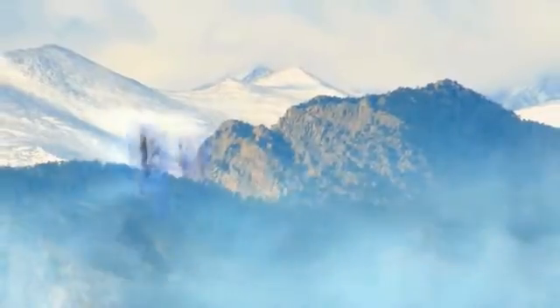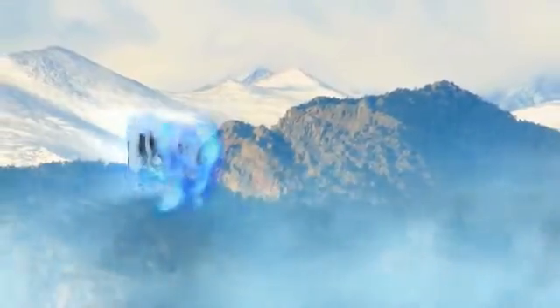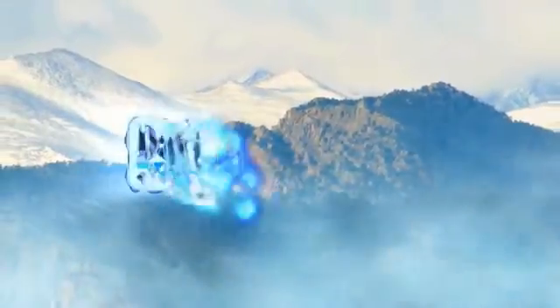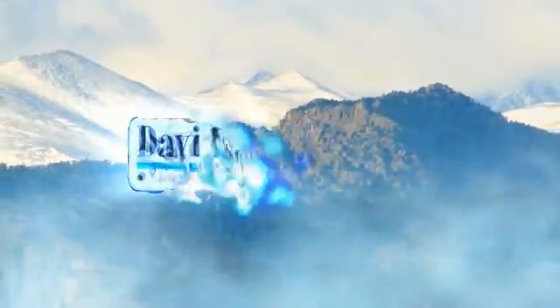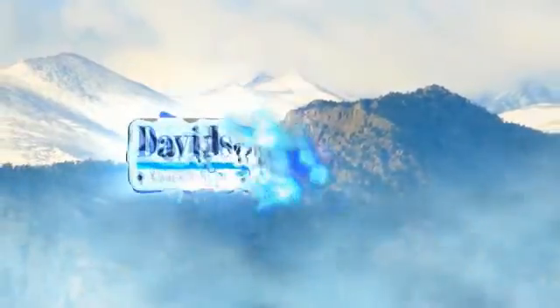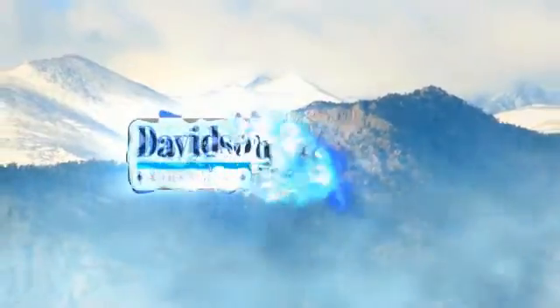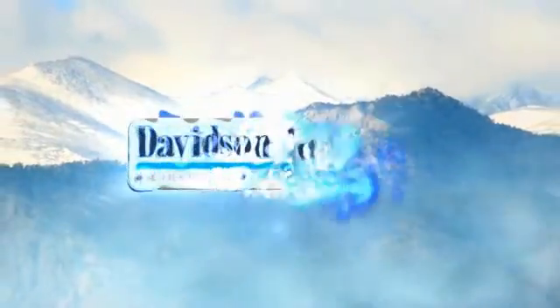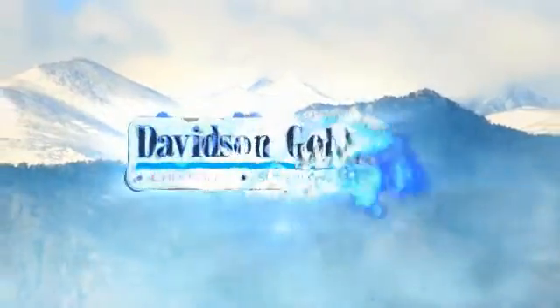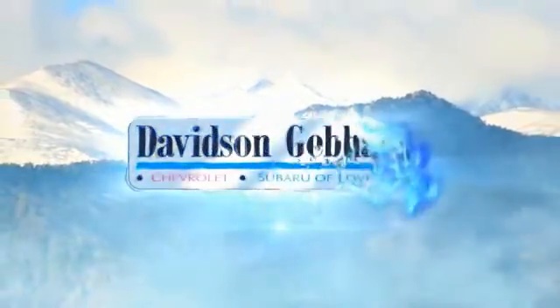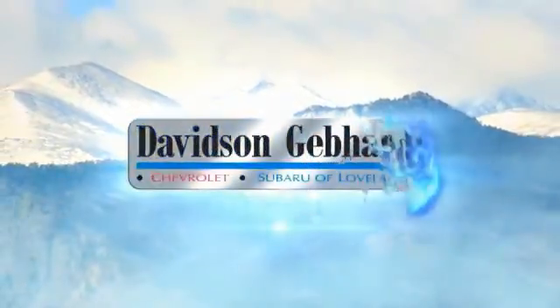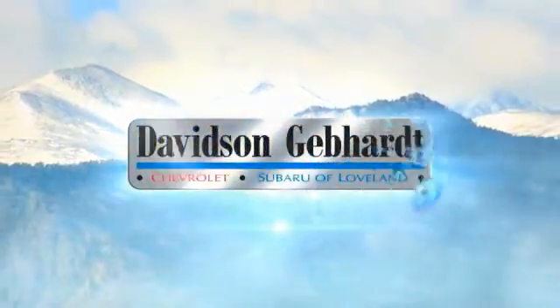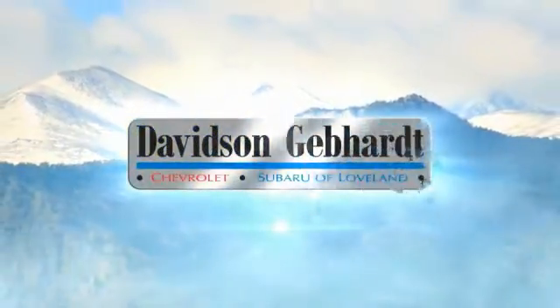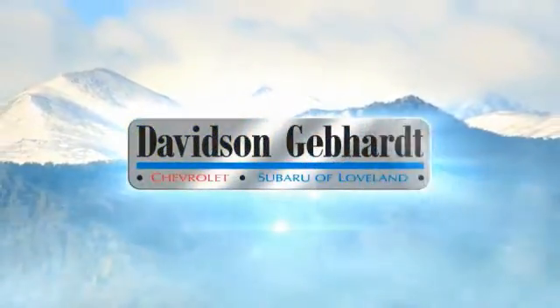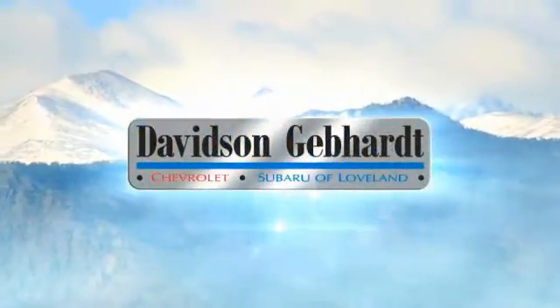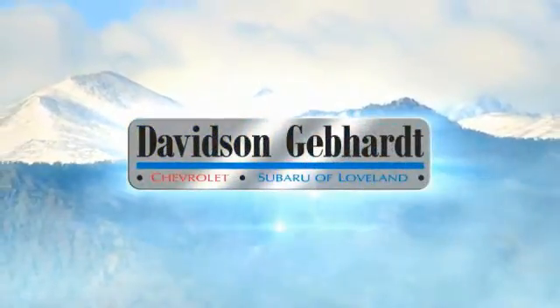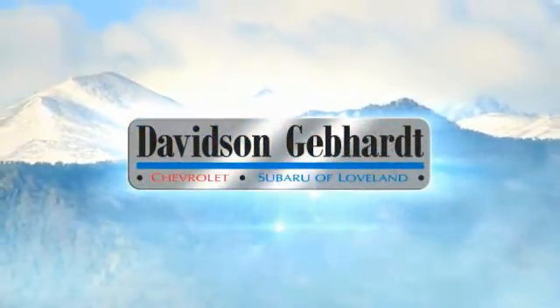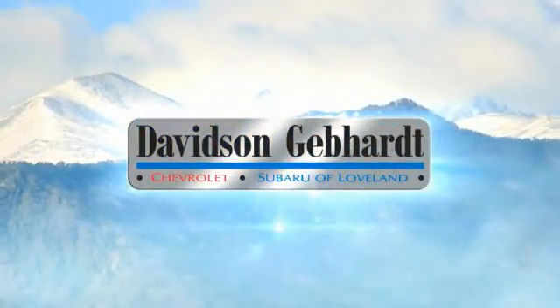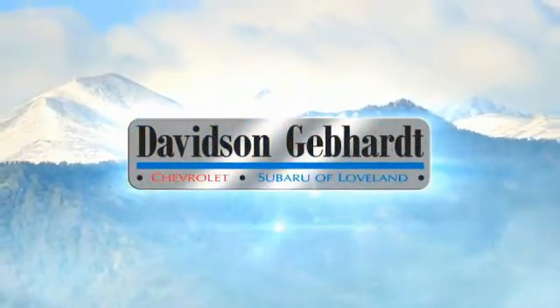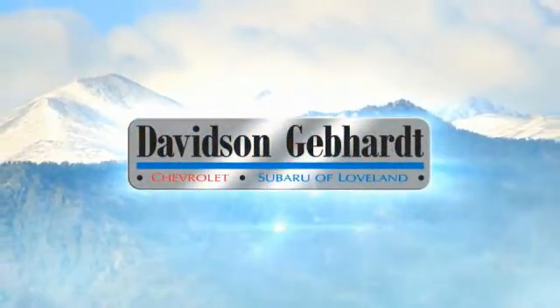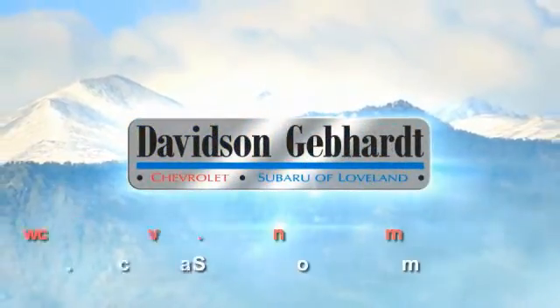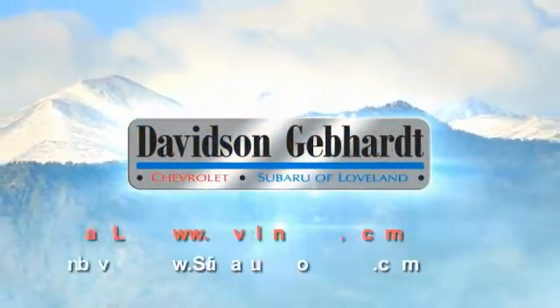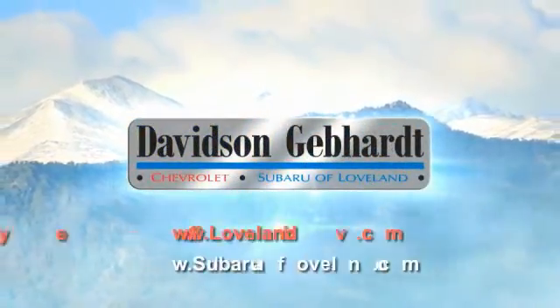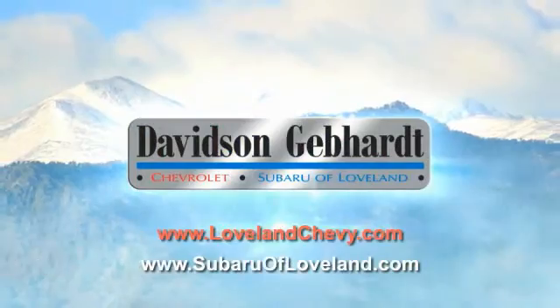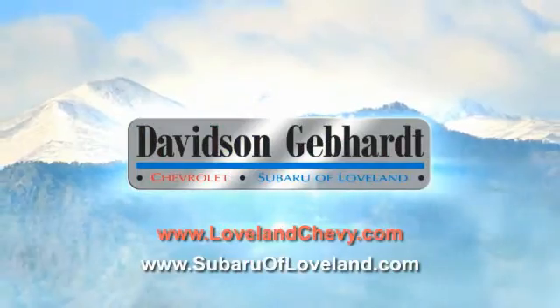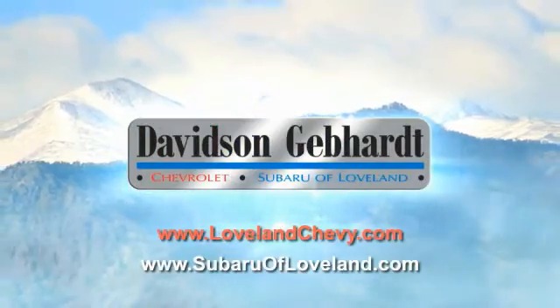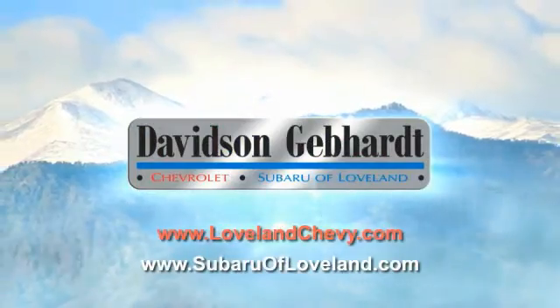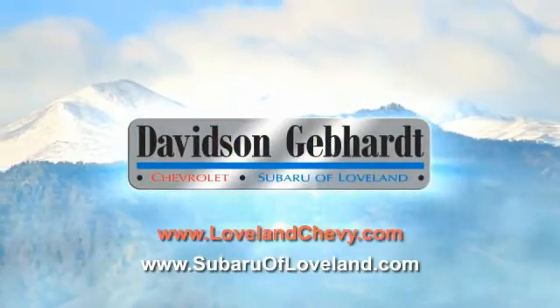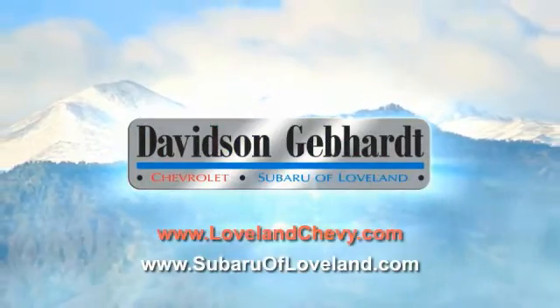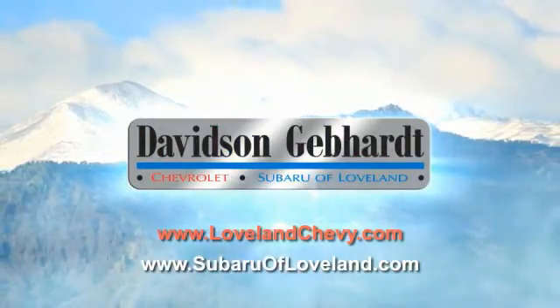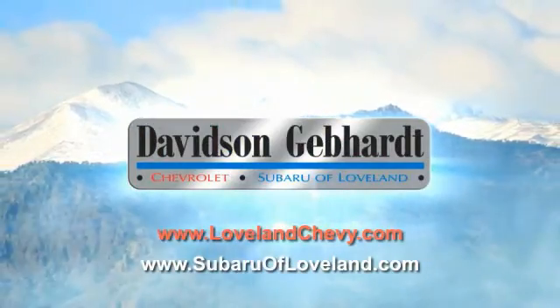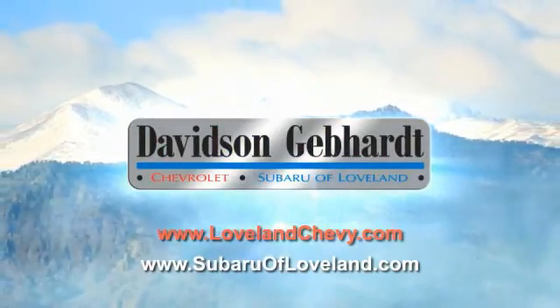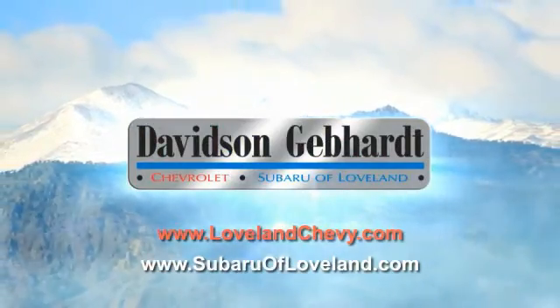Davidson Gebhardt Chevrolet and Subaru of Loveland are conveniently located right on I-25, Live and exit 259 in Loveland.